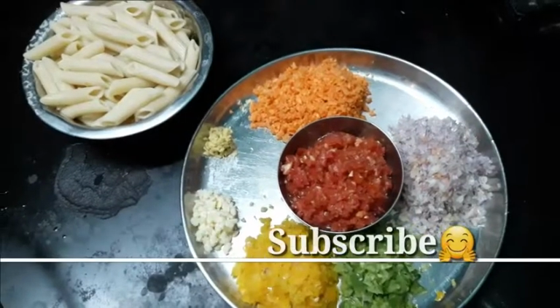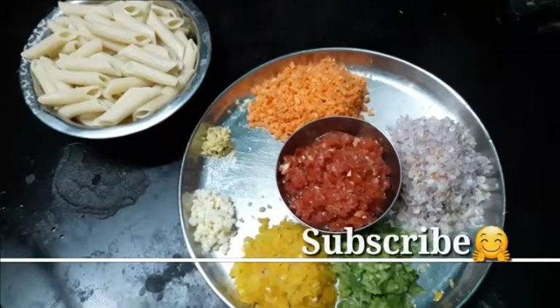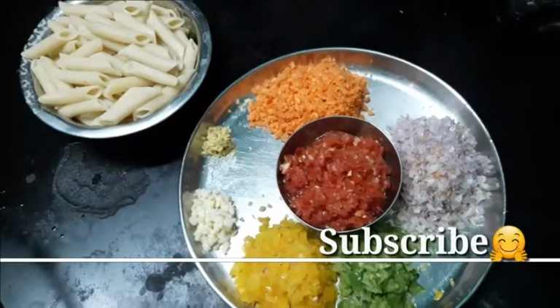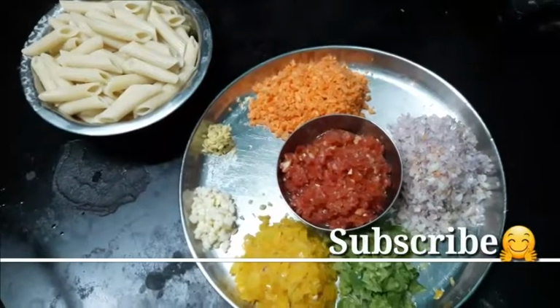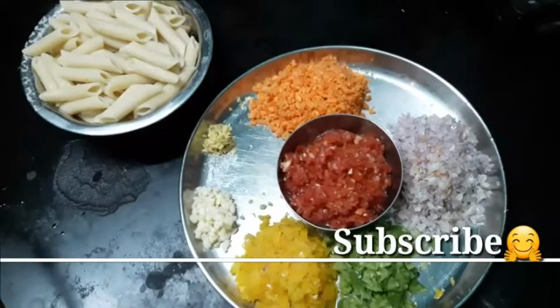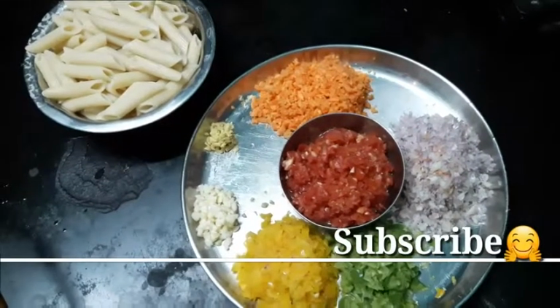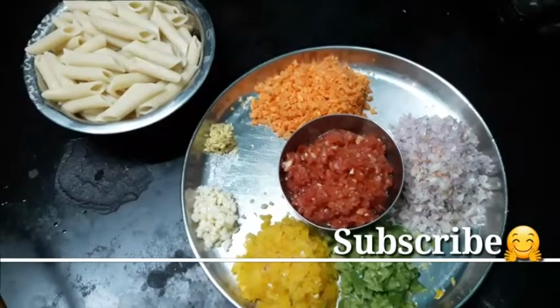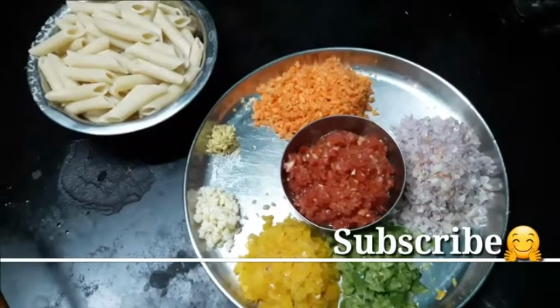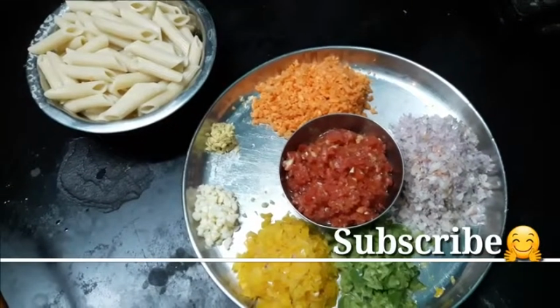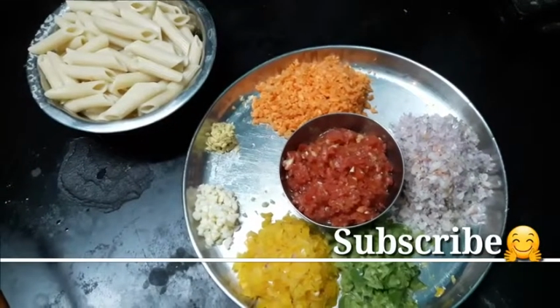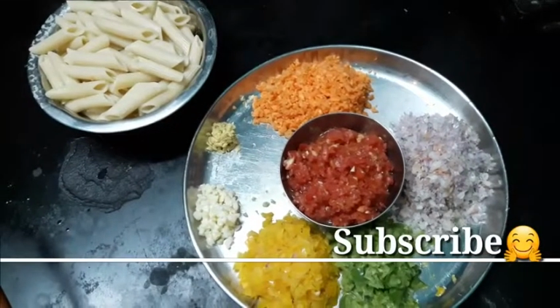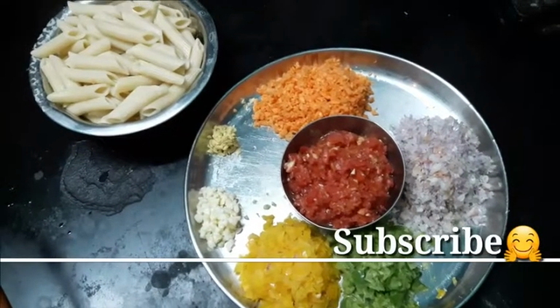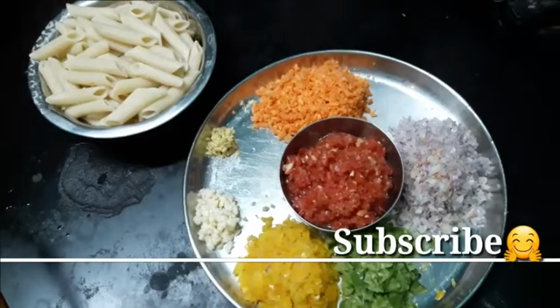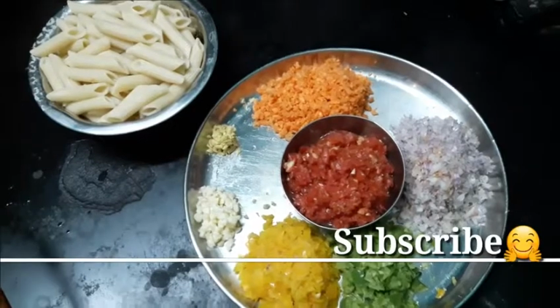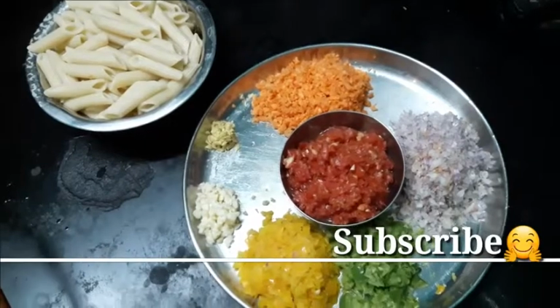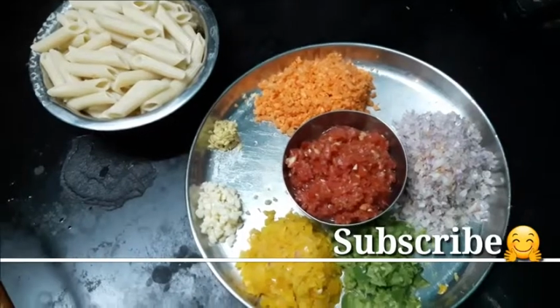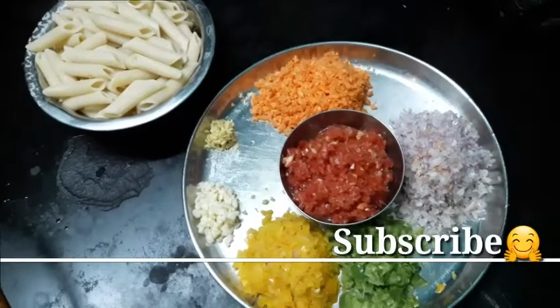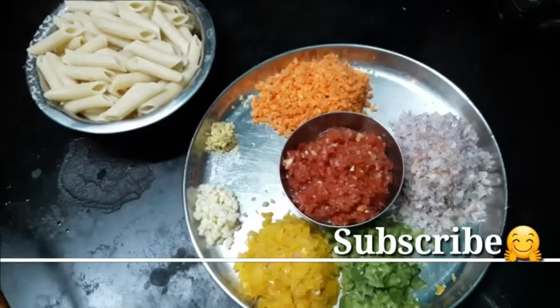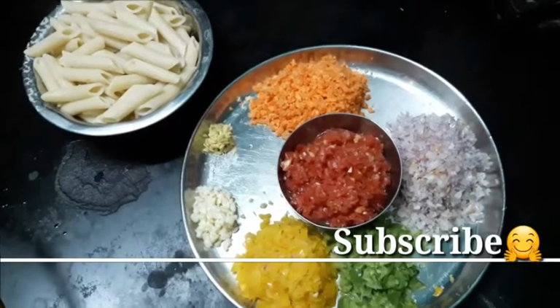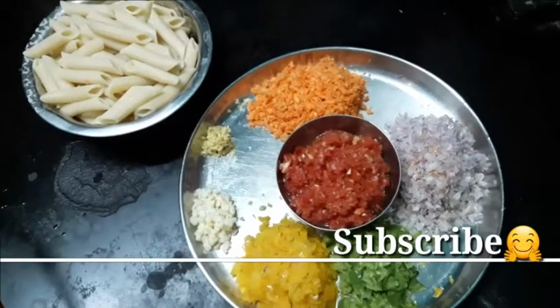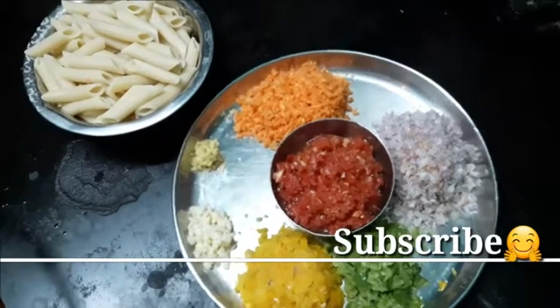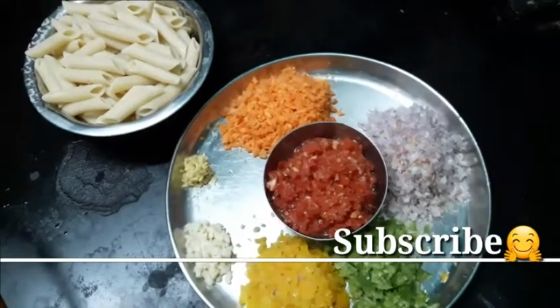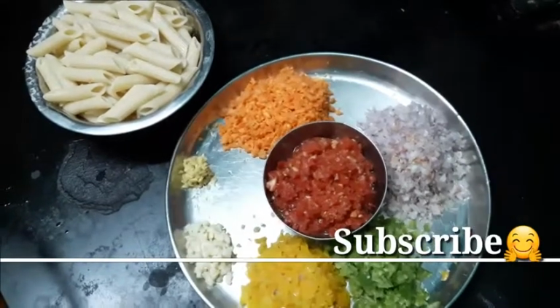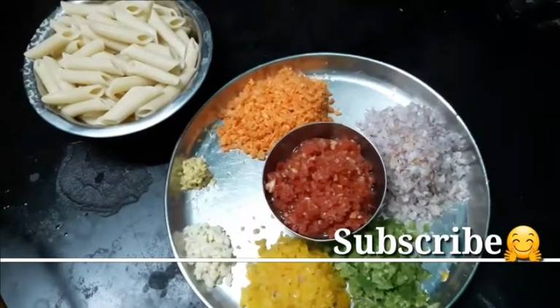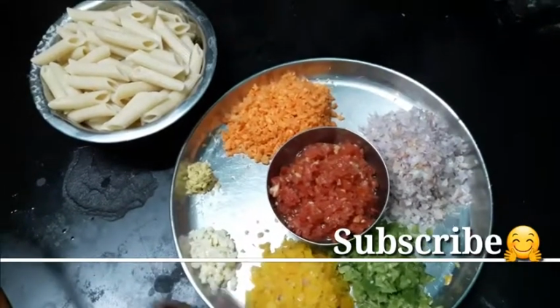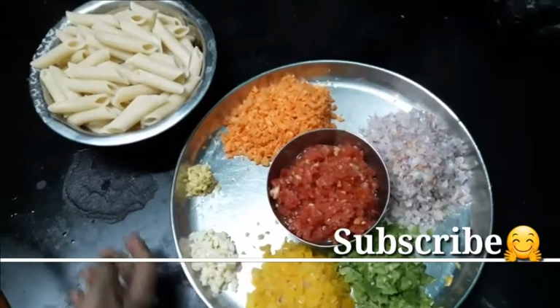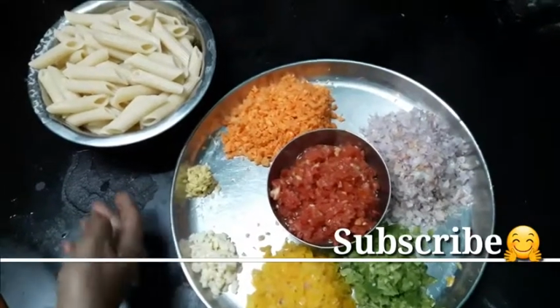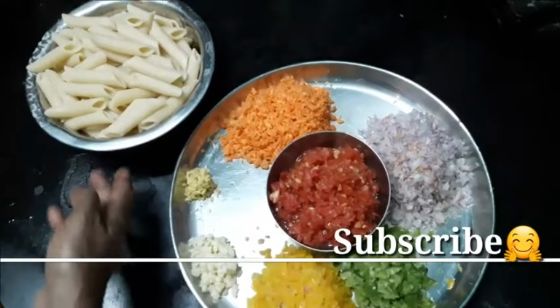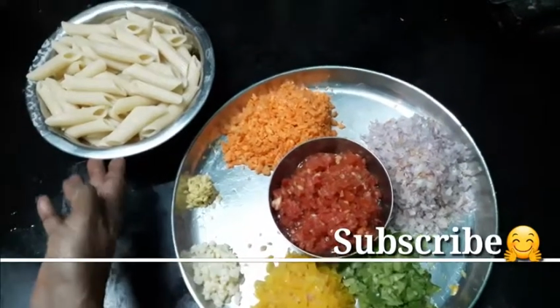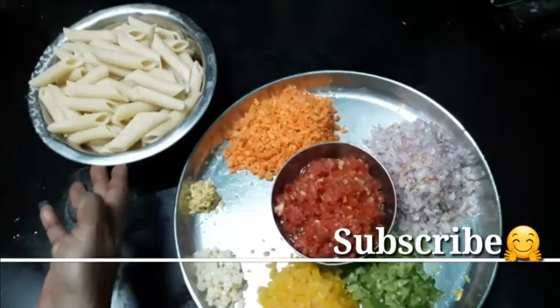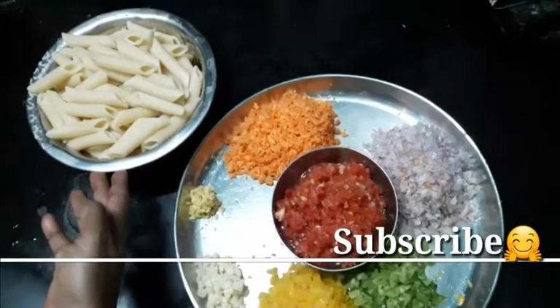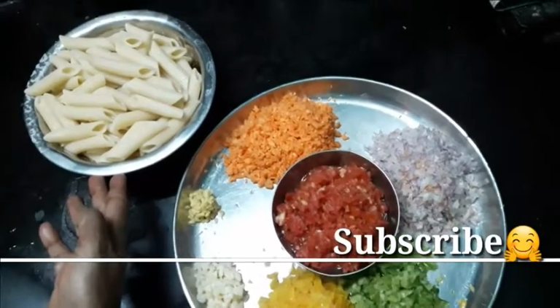Welcome to Tanji Tamil Echi. Let's do pasta now.